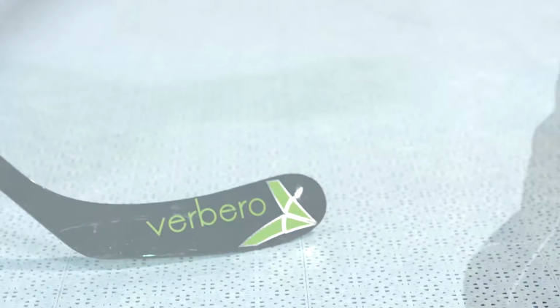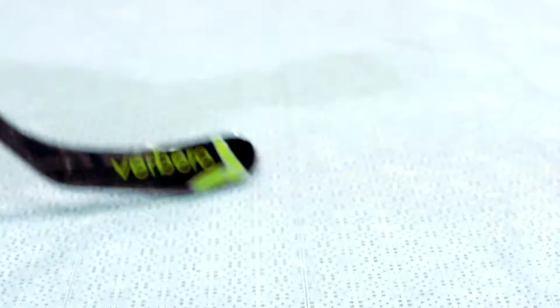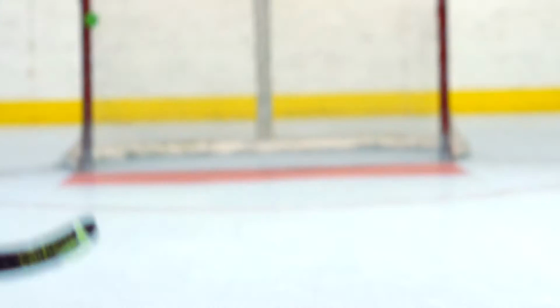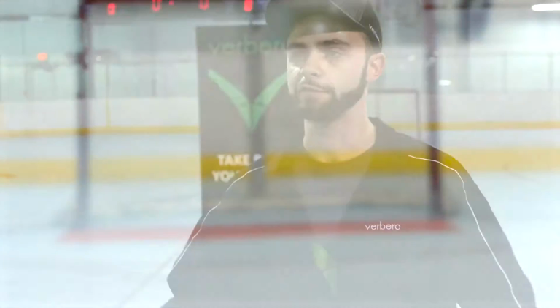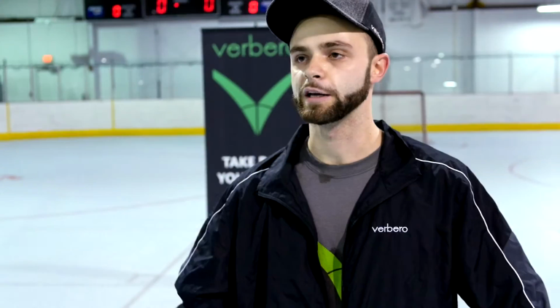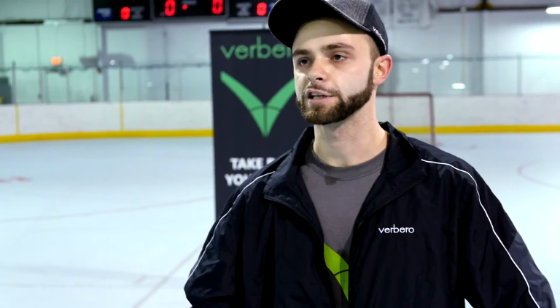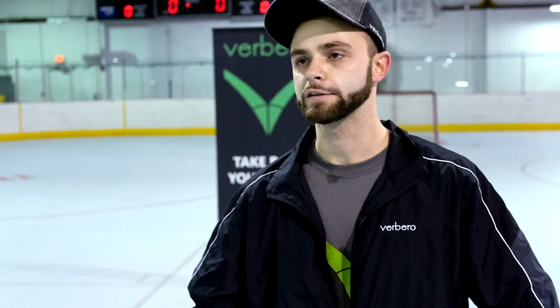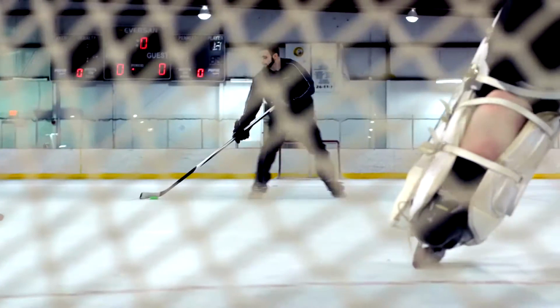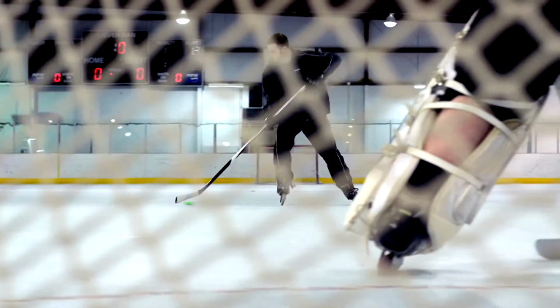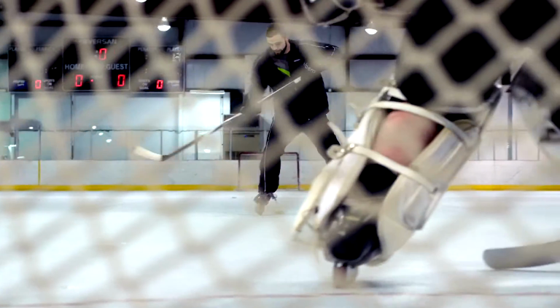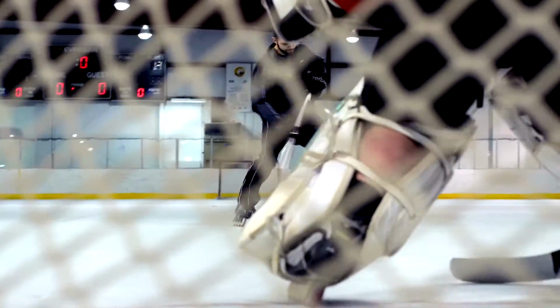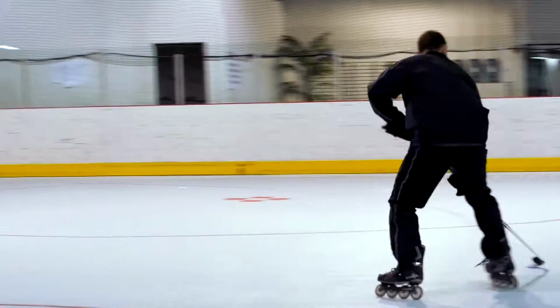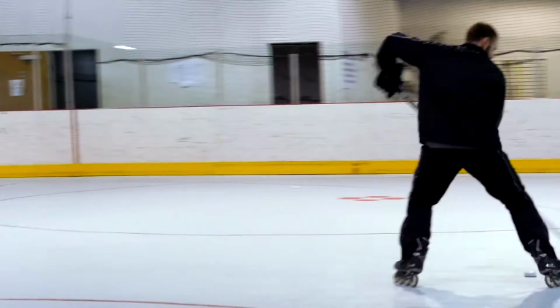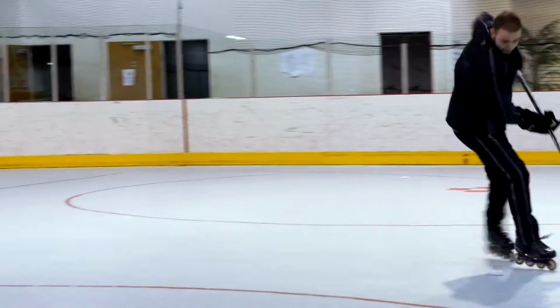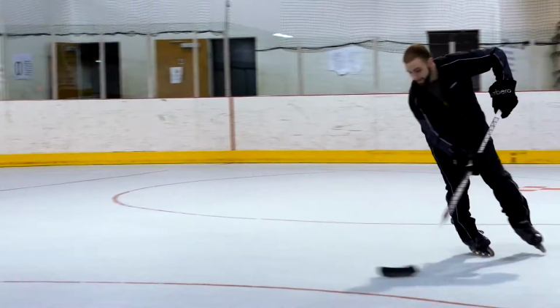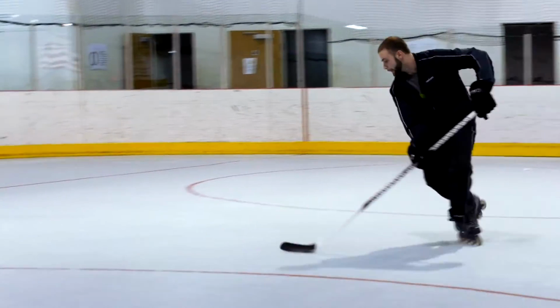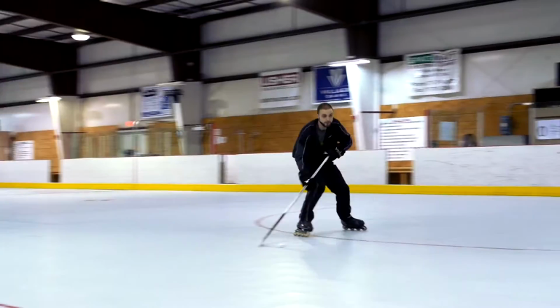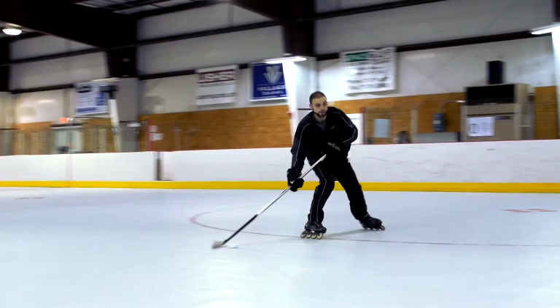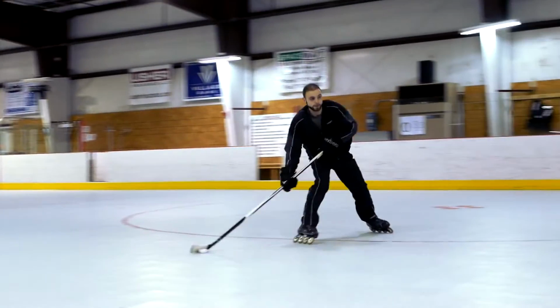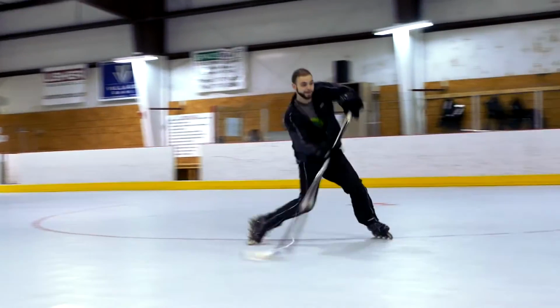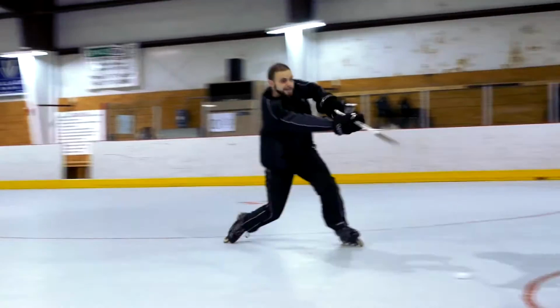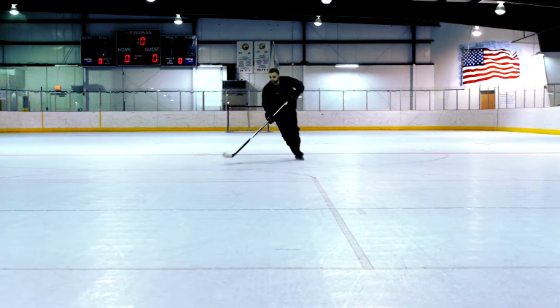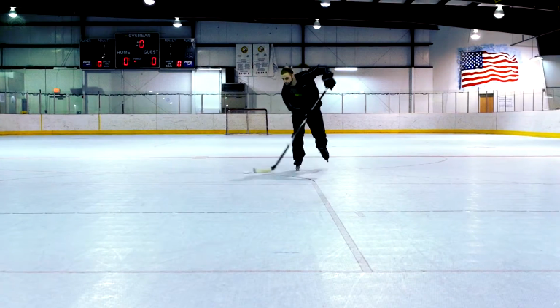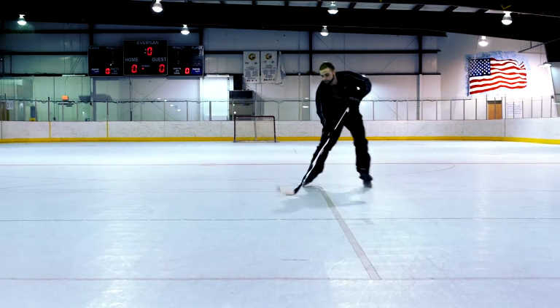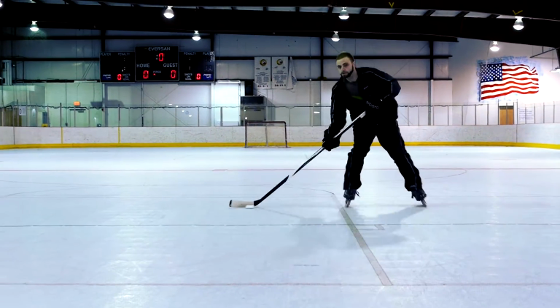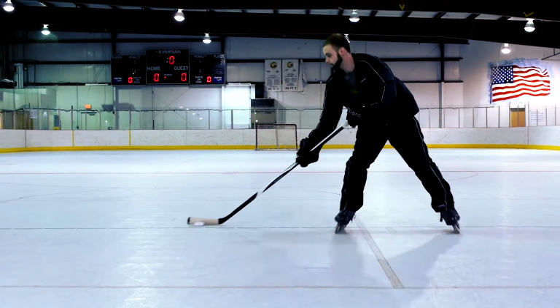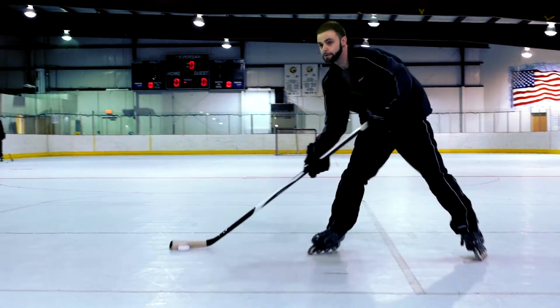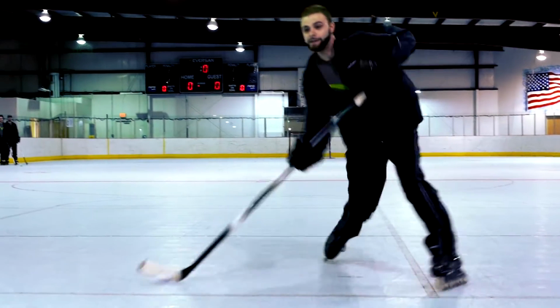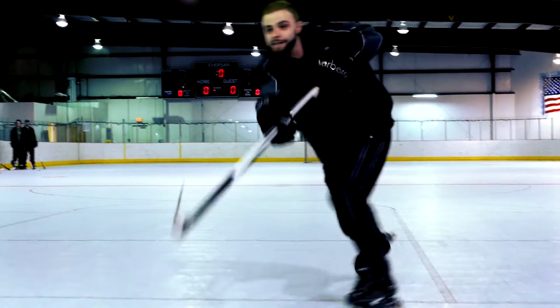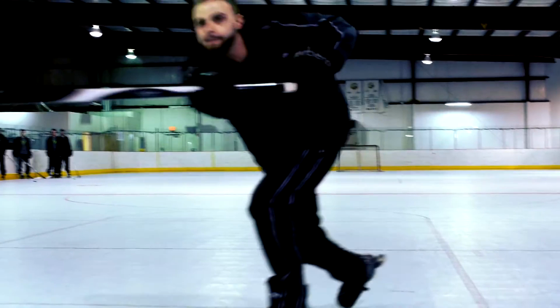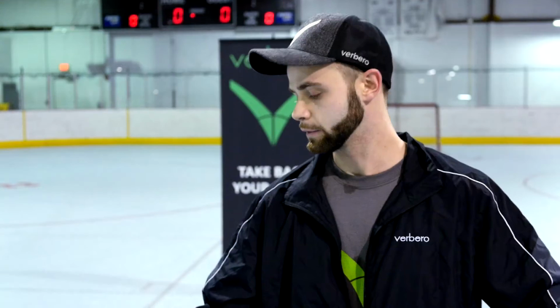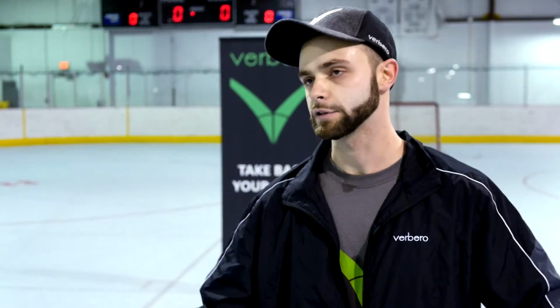I feel like I have a better shot. I feel like I can move the puck a little bit faster, stick handle a little bit faster. Love it.